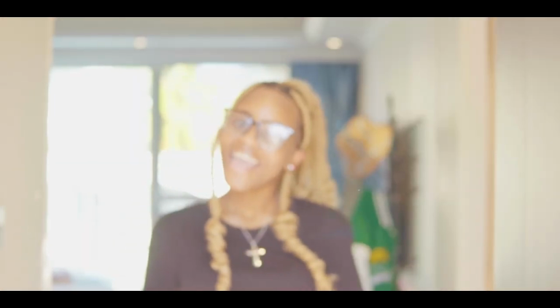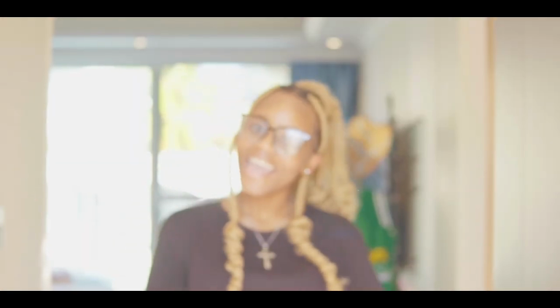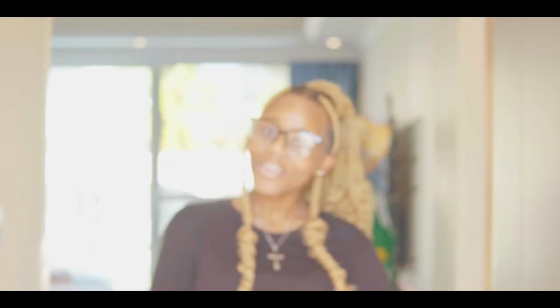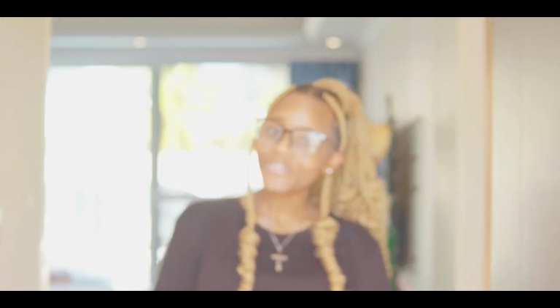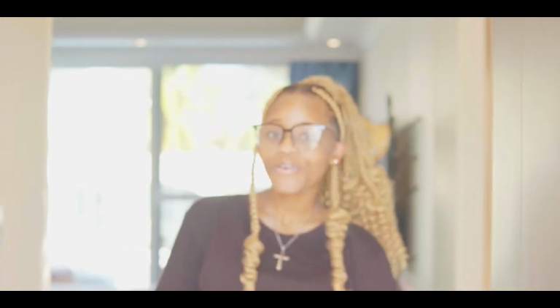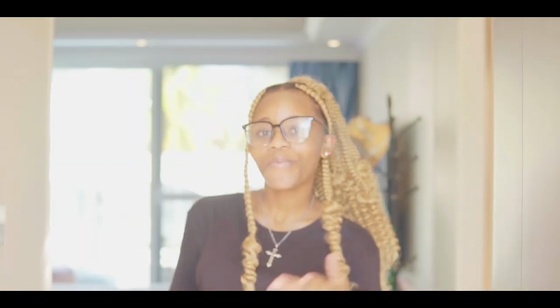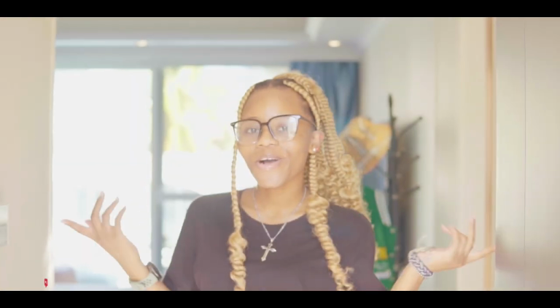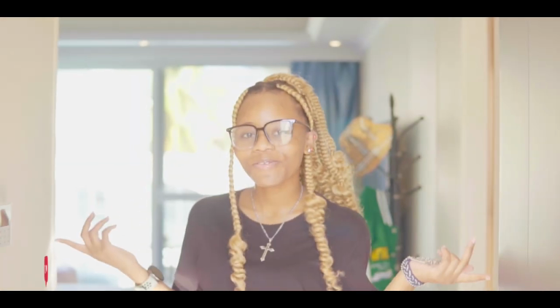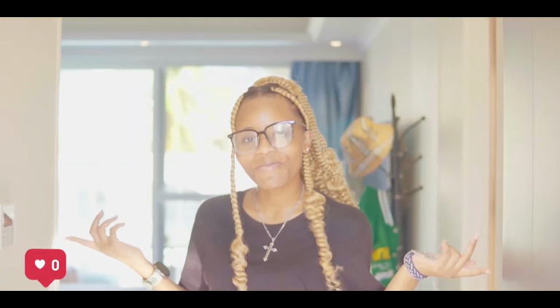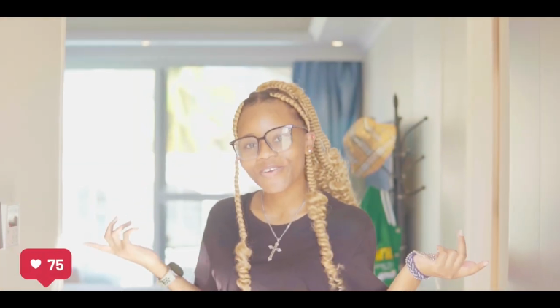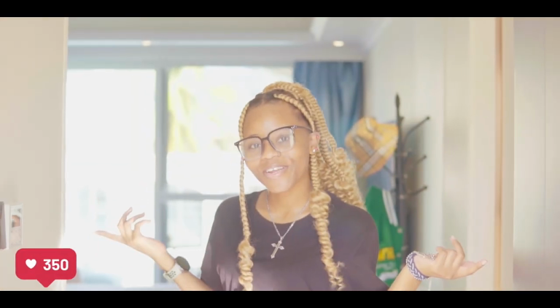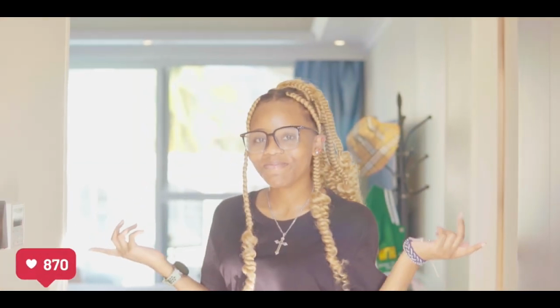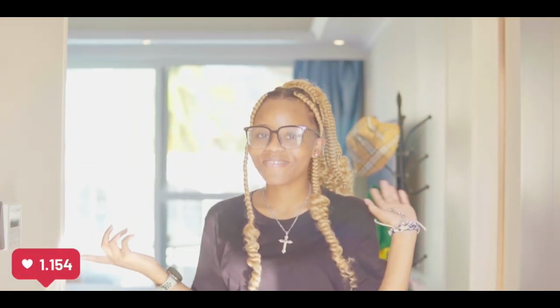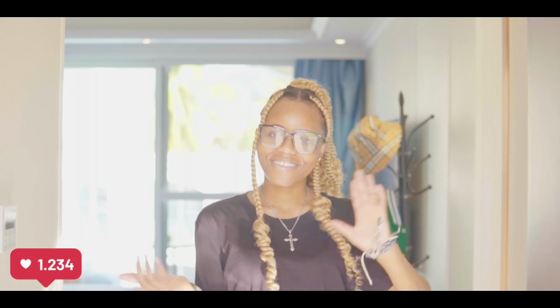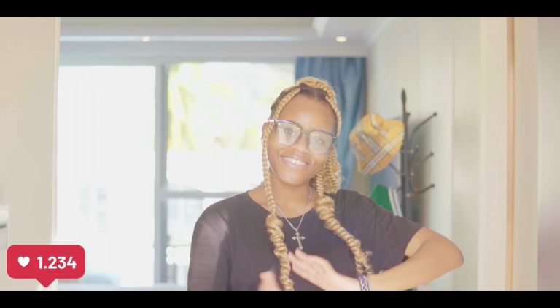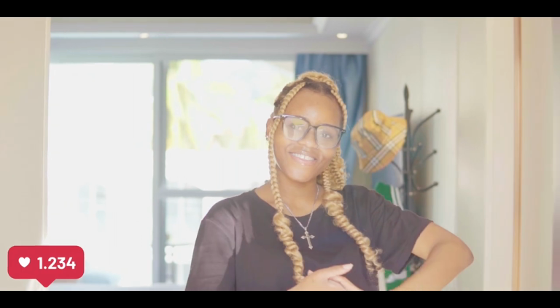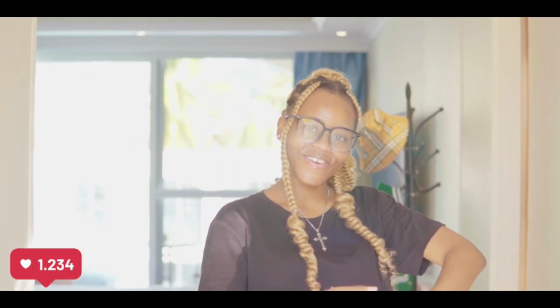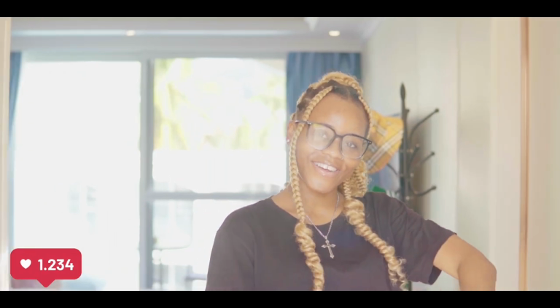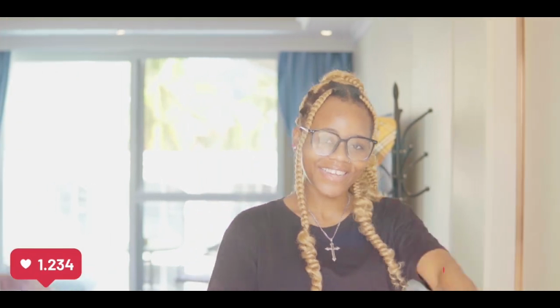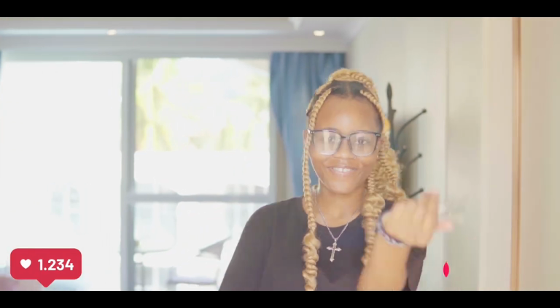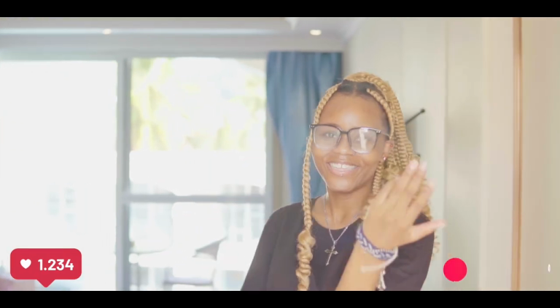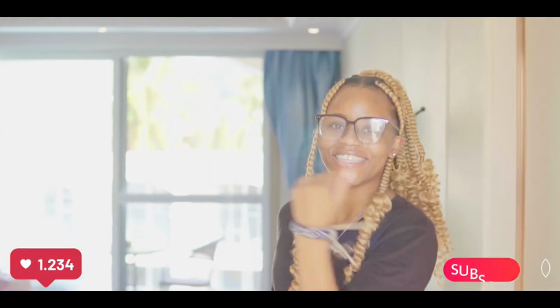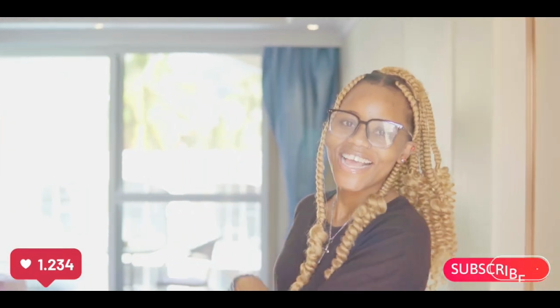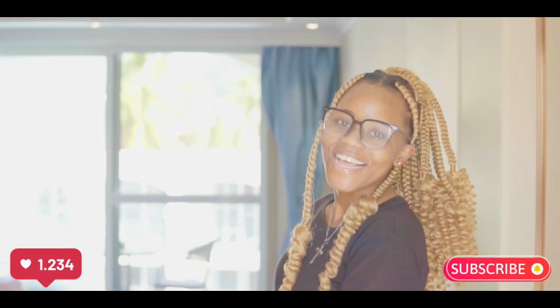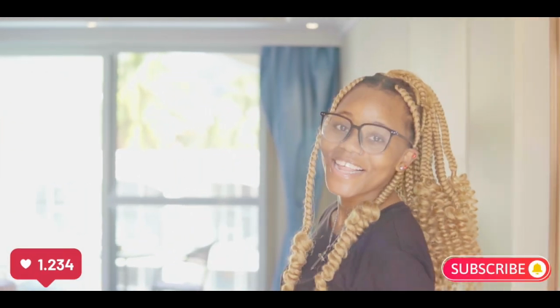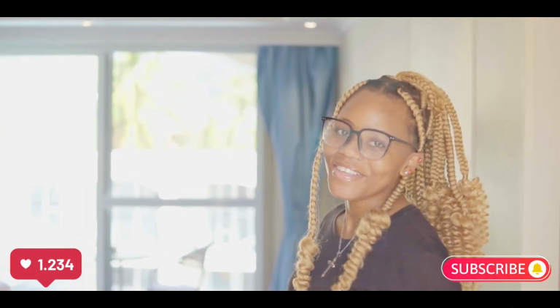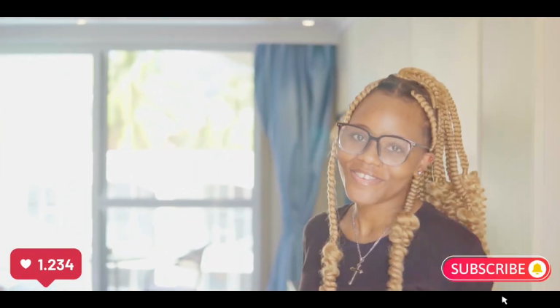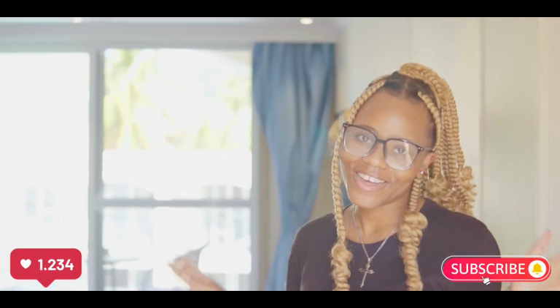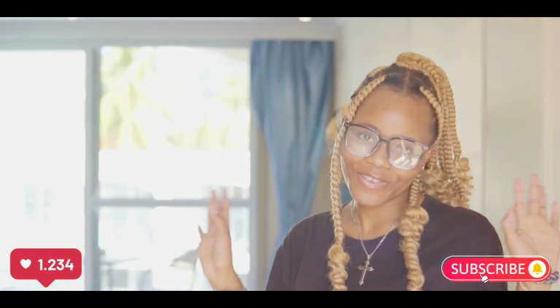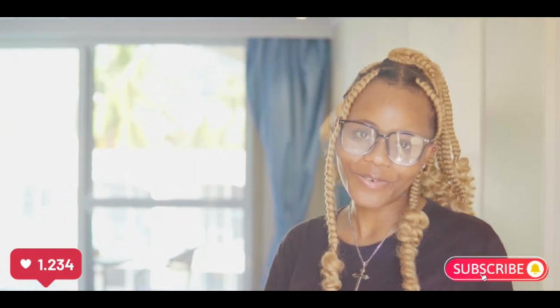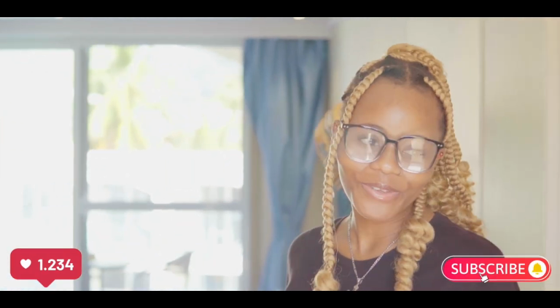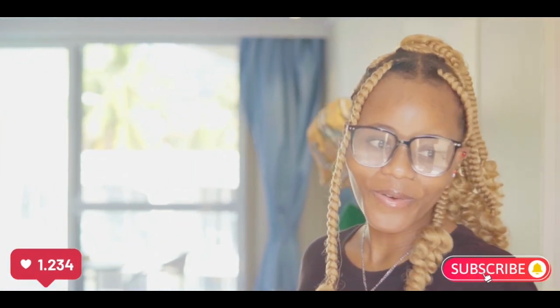Hey YouTube, welcome to my crib! Come in, let me give you guys a room tour.